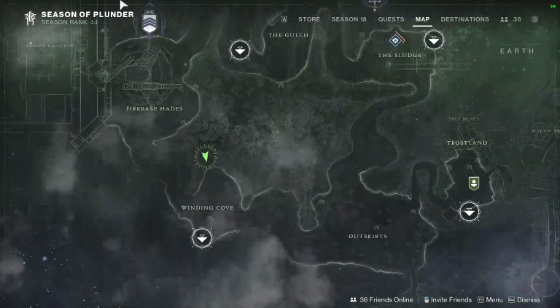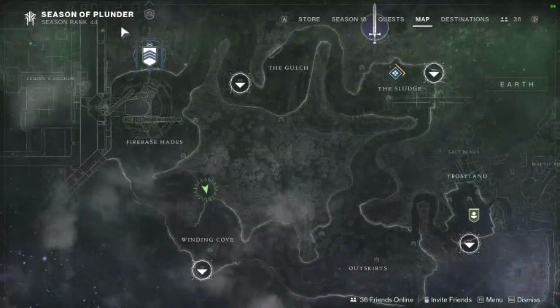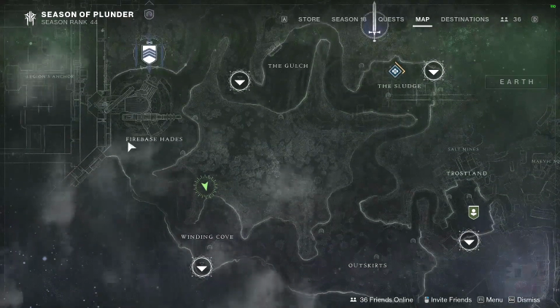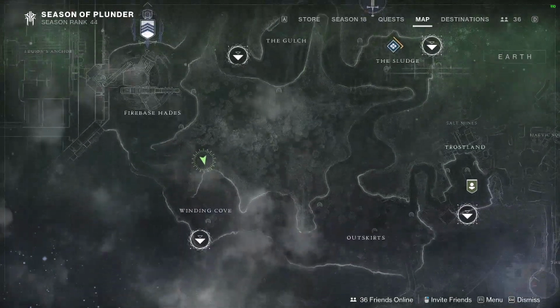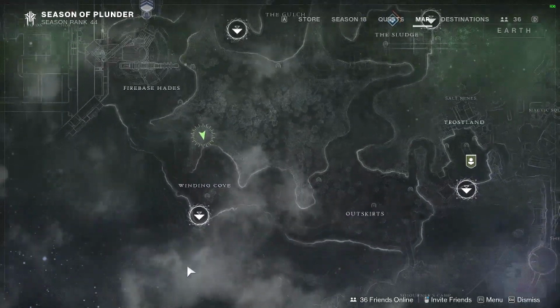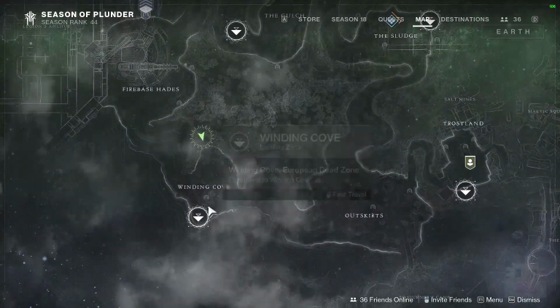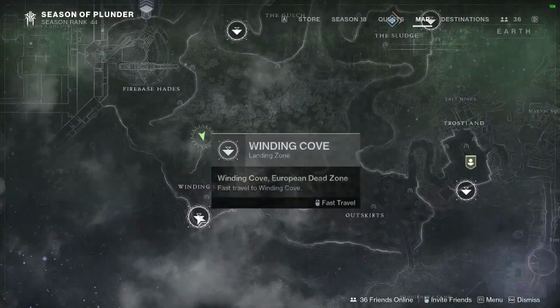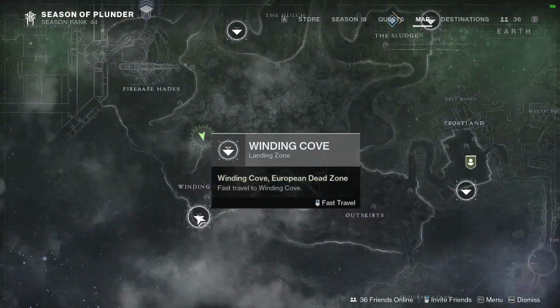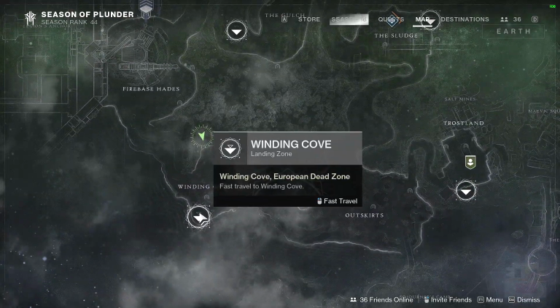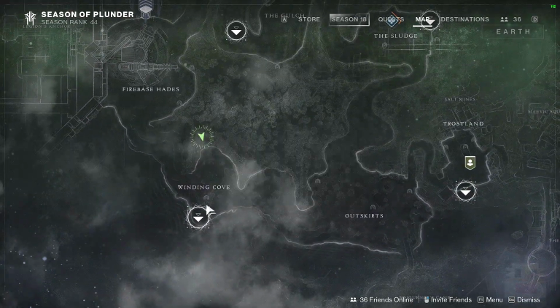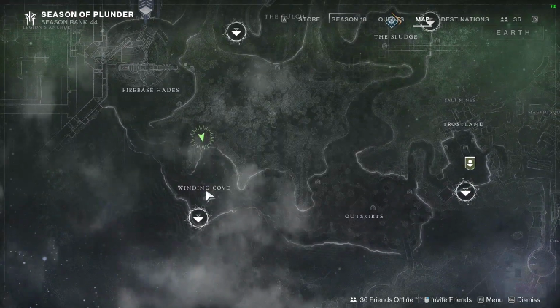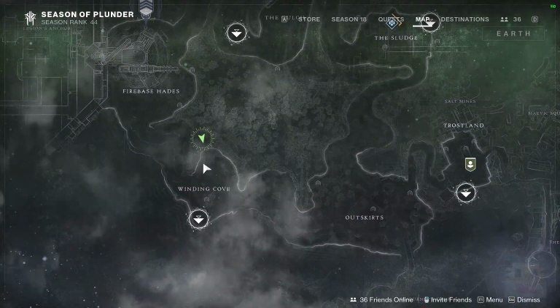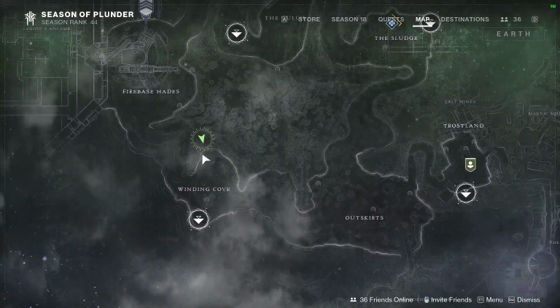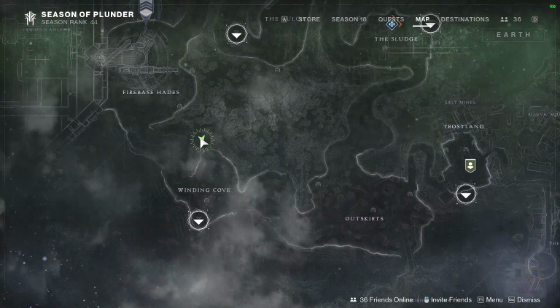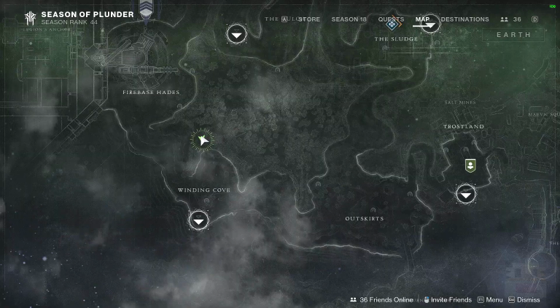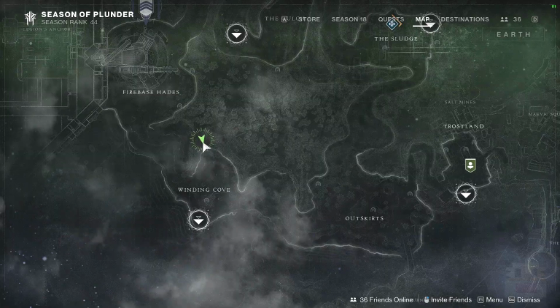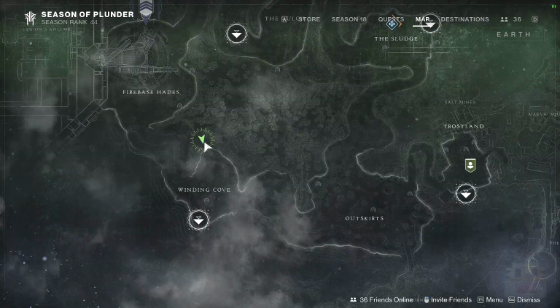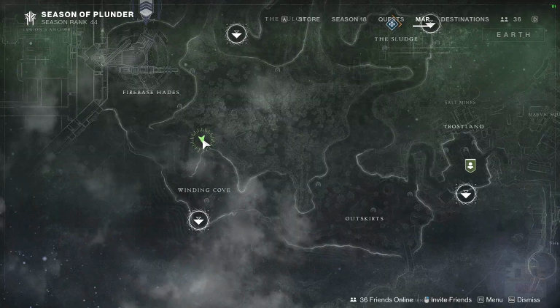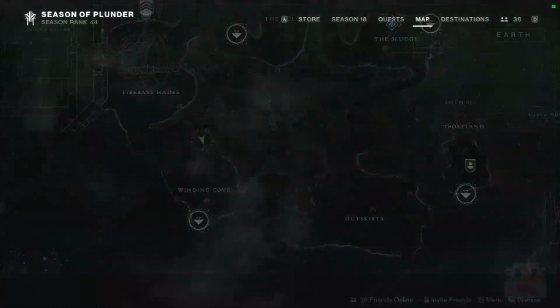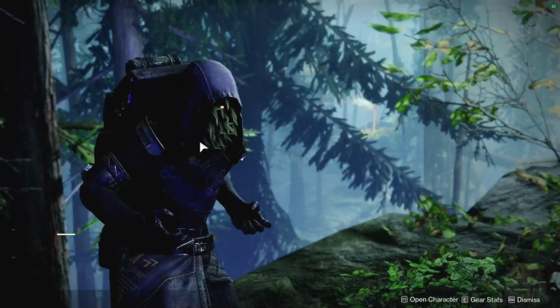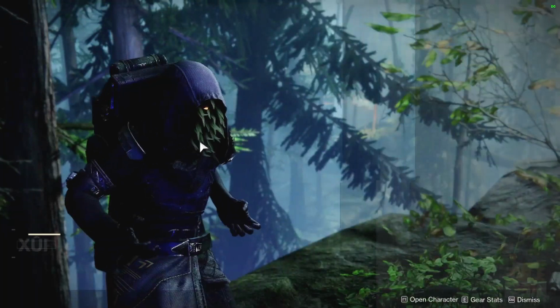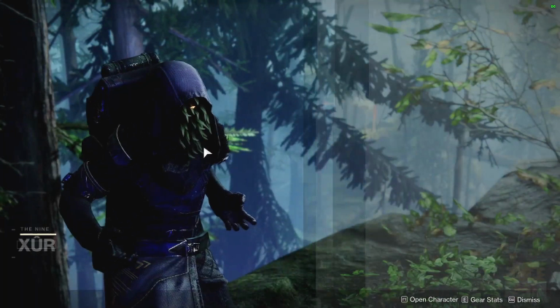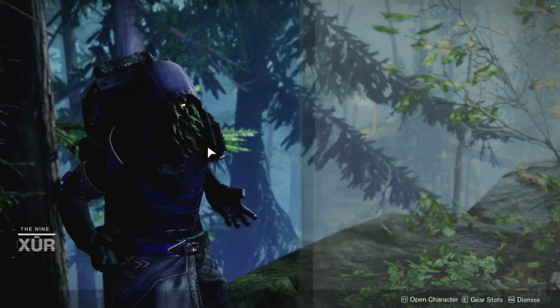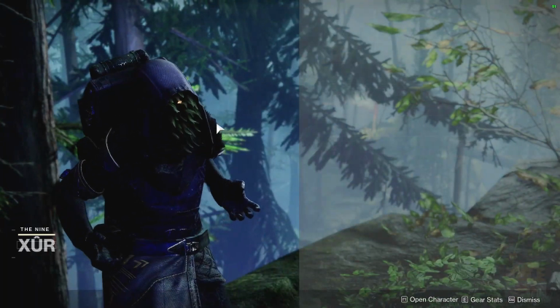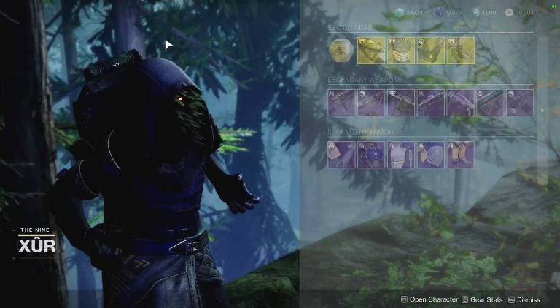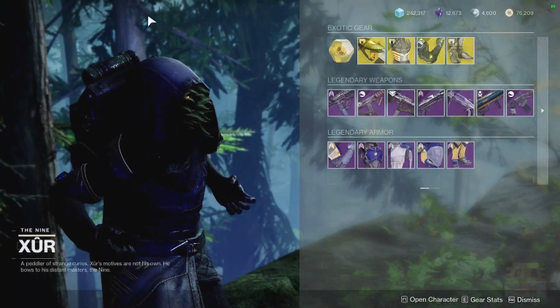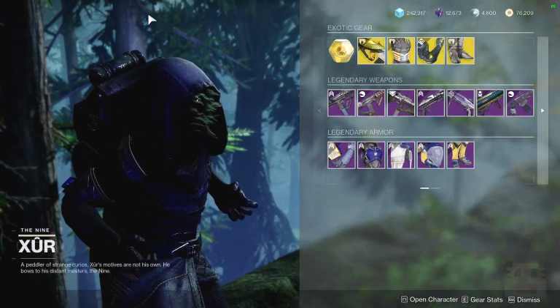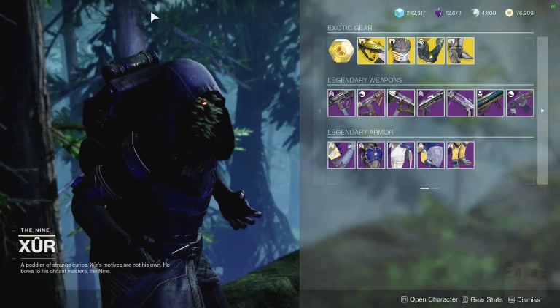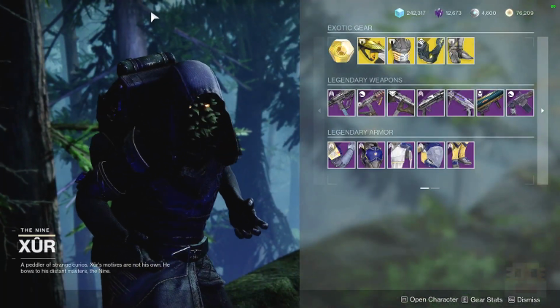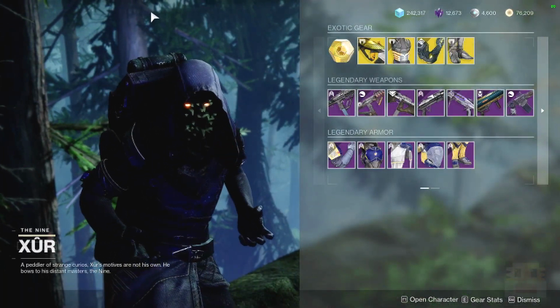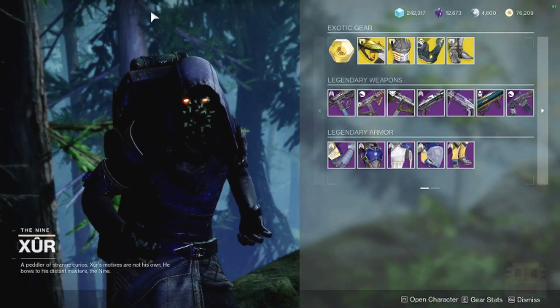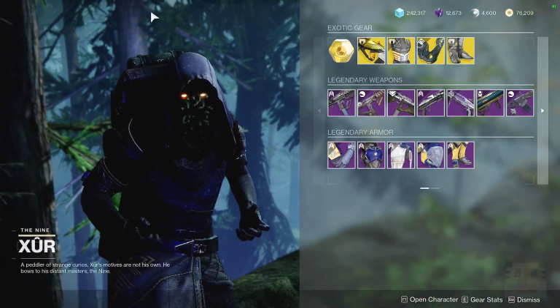Xur can be found in the Winding Cove on the EDZ. Just make your way on top of this big ol' cliff right here, and you can find Xur right next to the precipice.